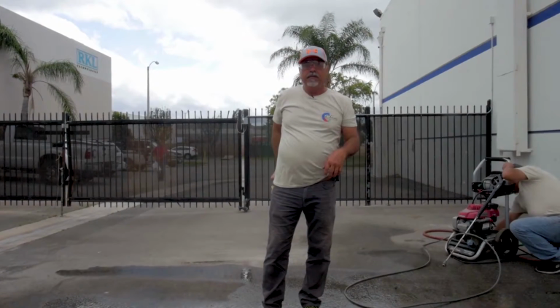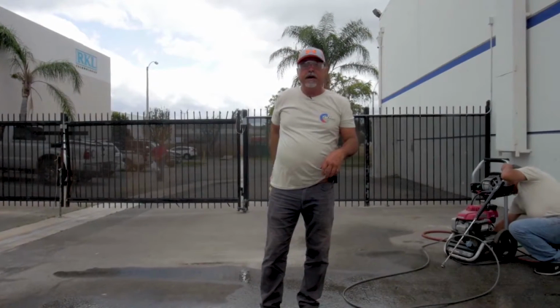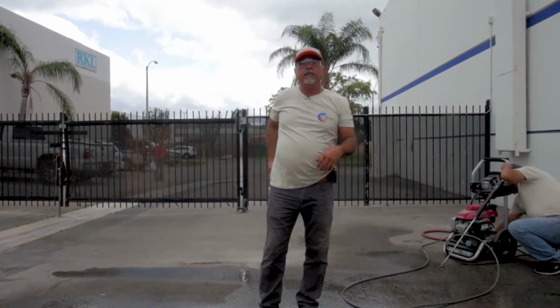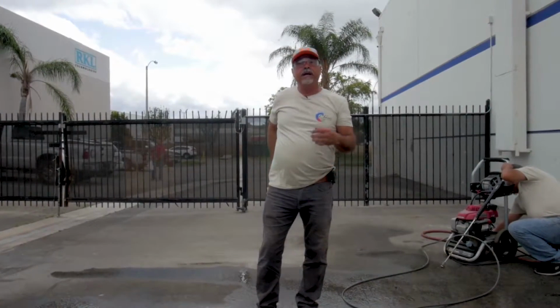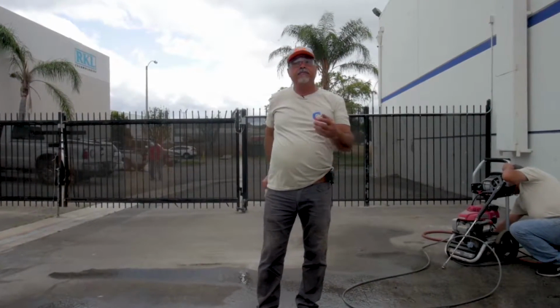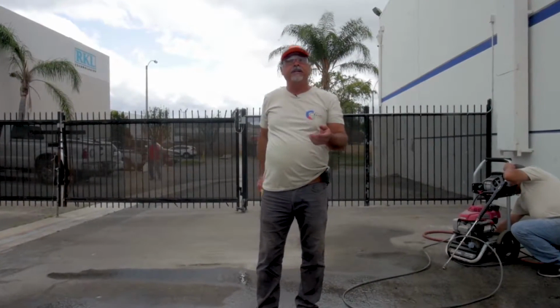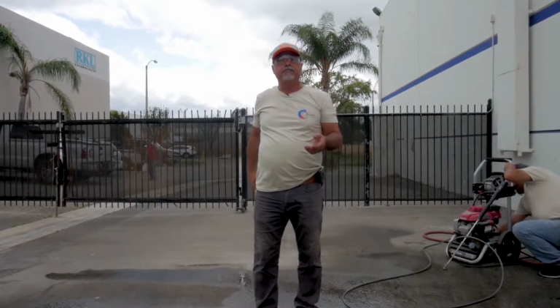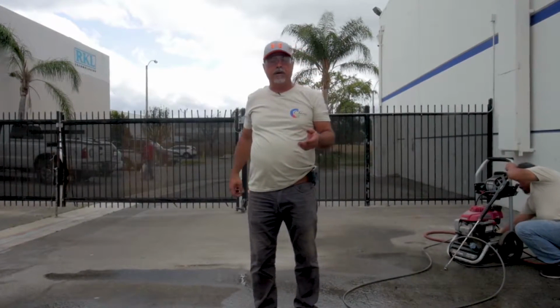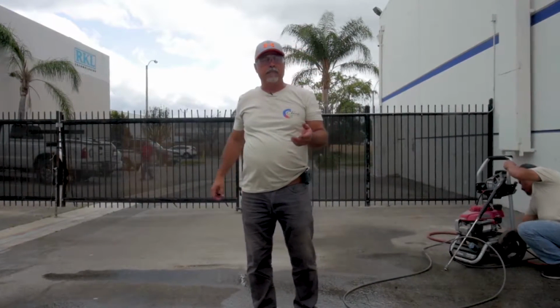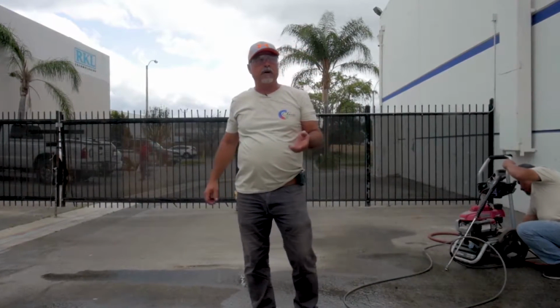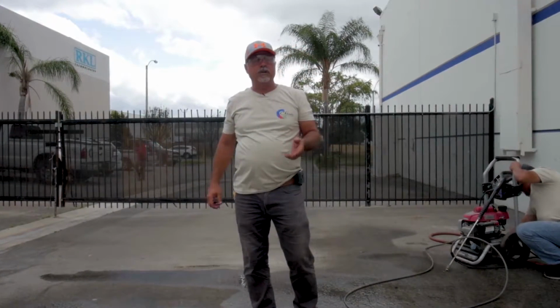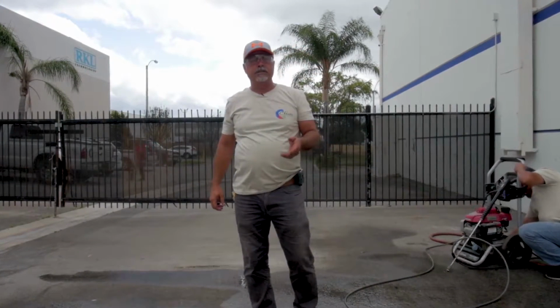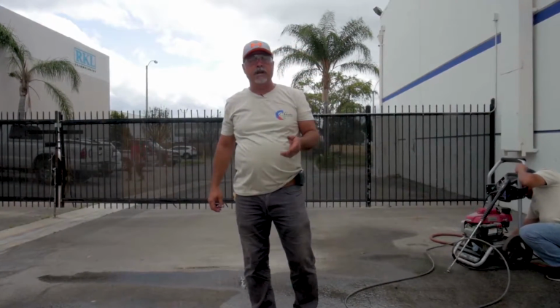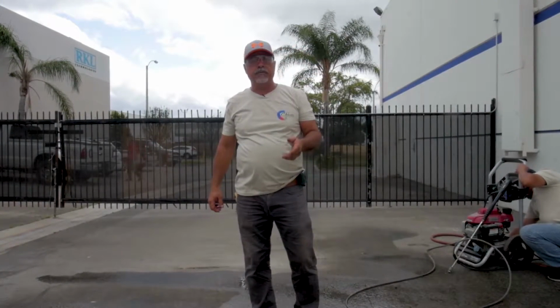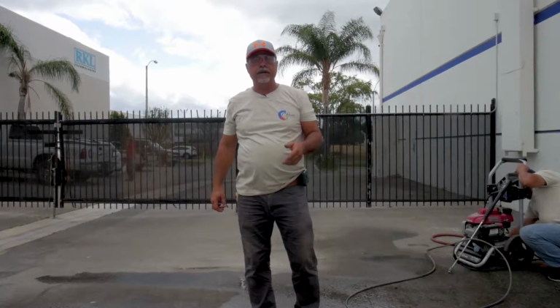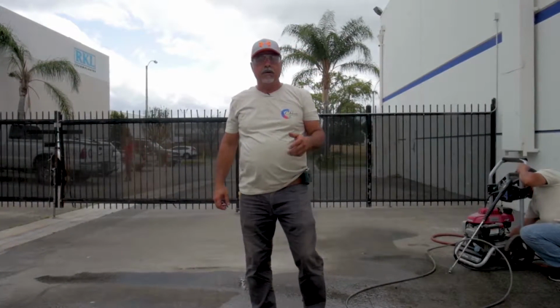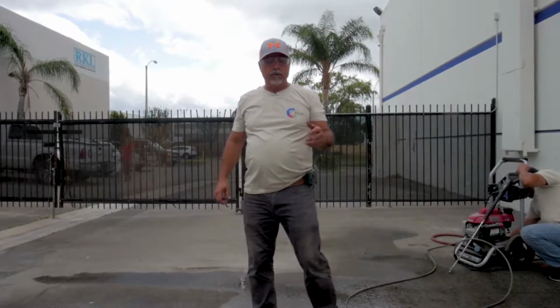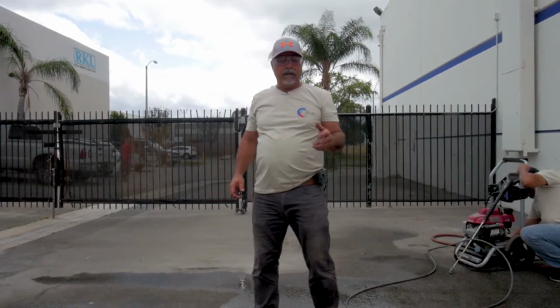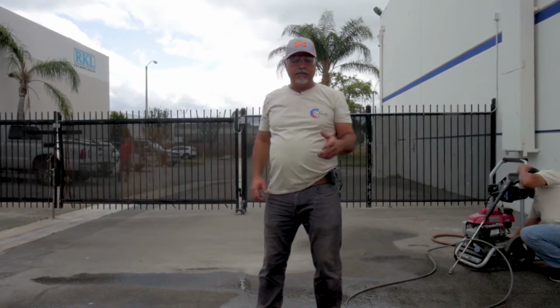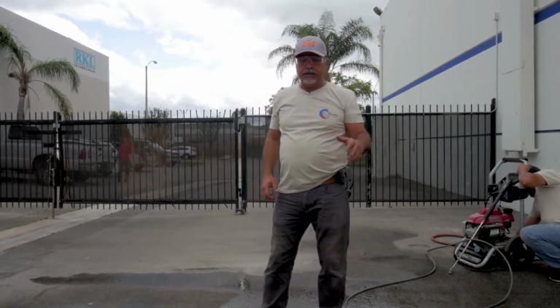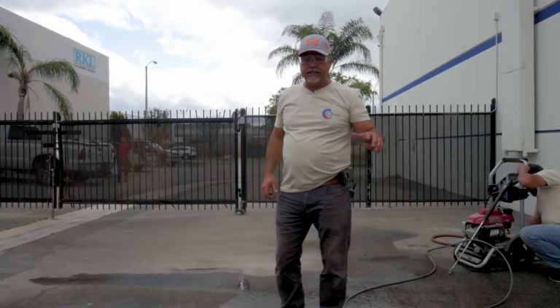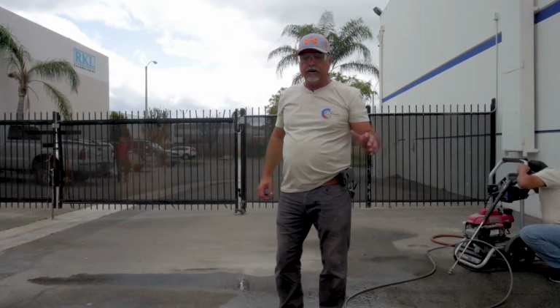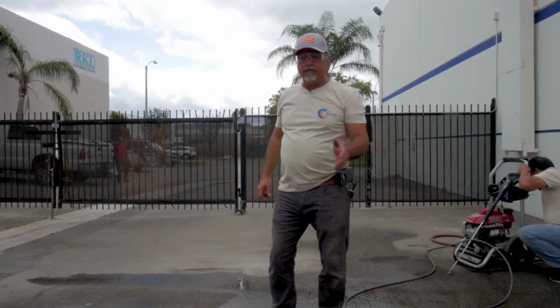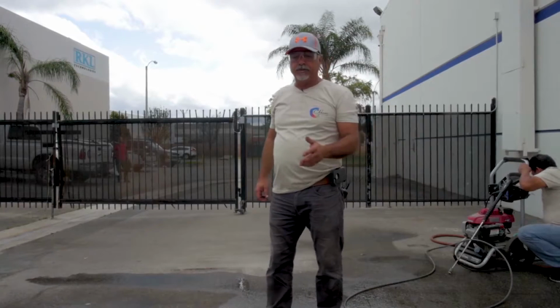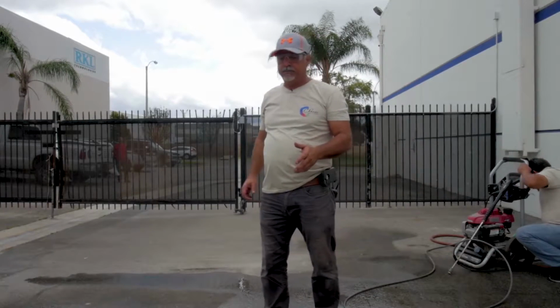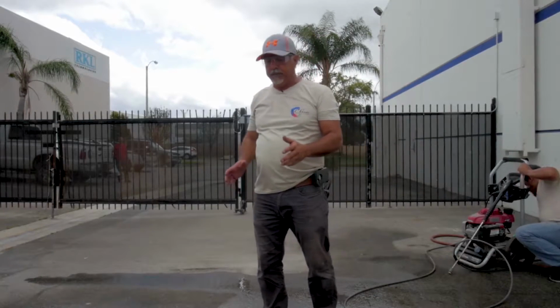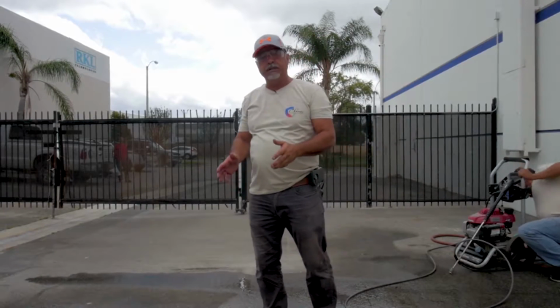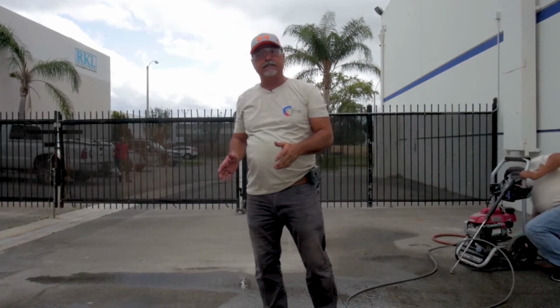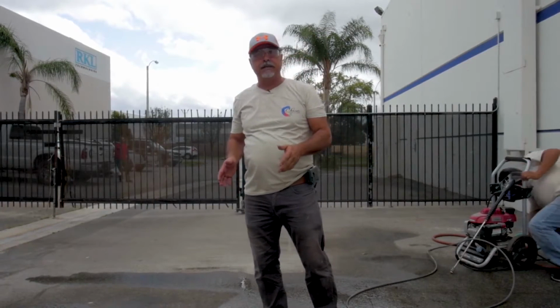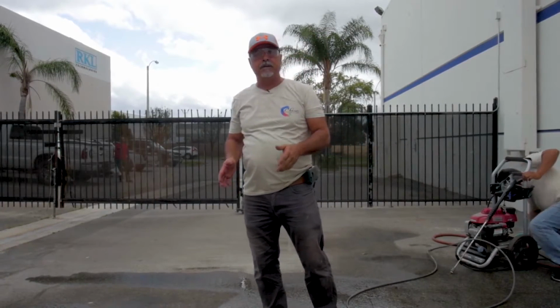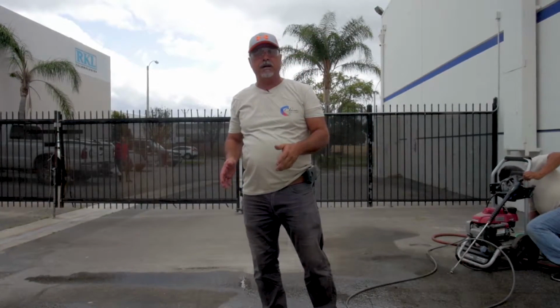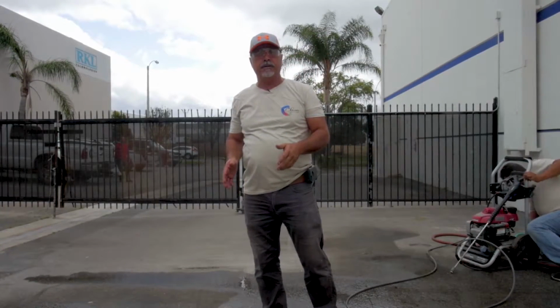Now that we have finished power washing the concrete, we would like to rinse it all off too — especially on stamped concrete.